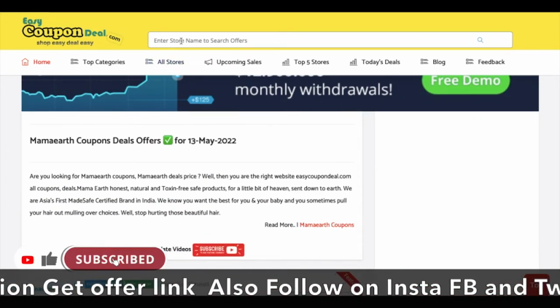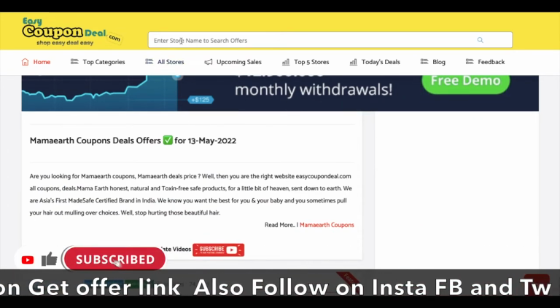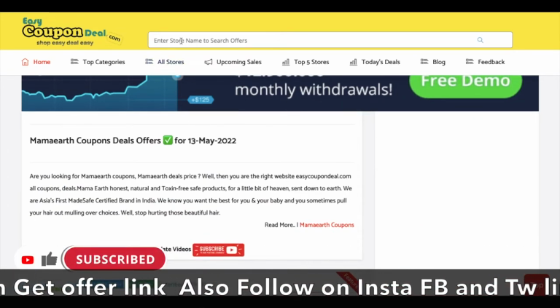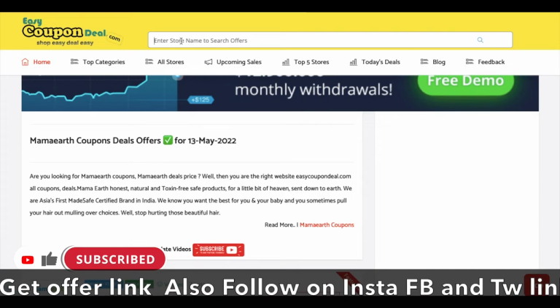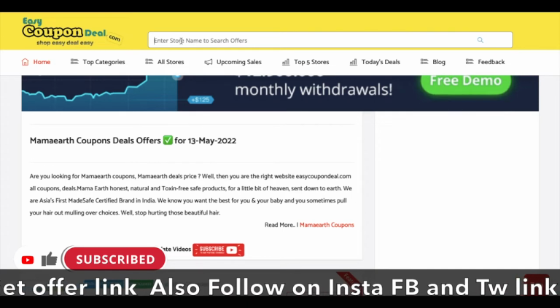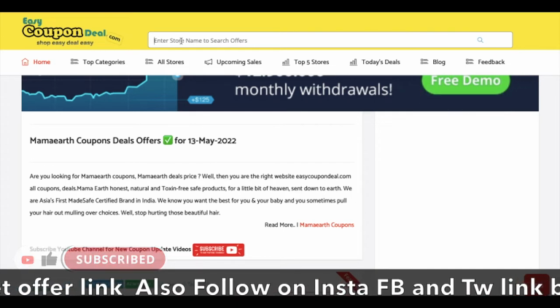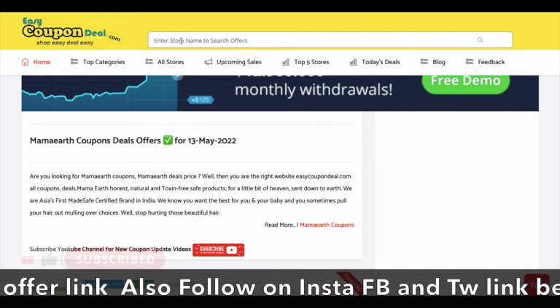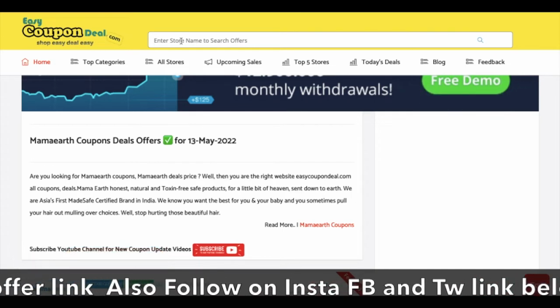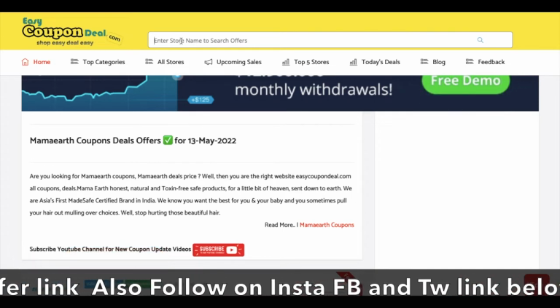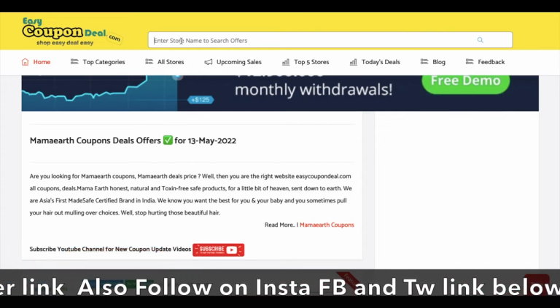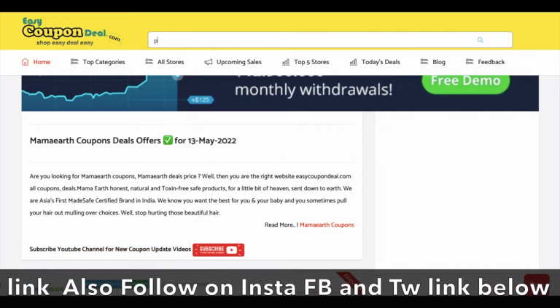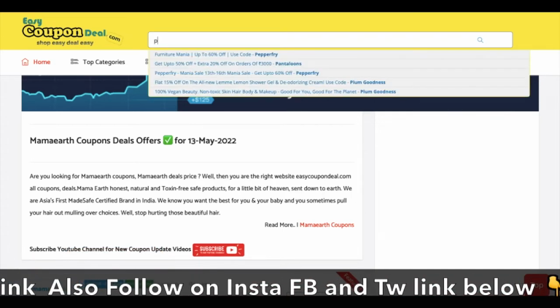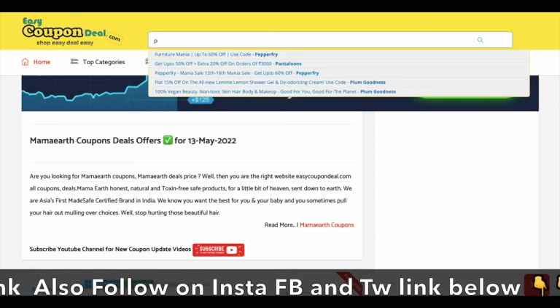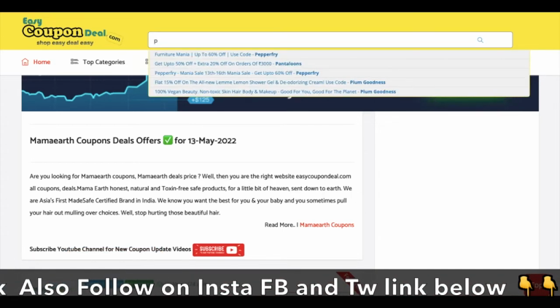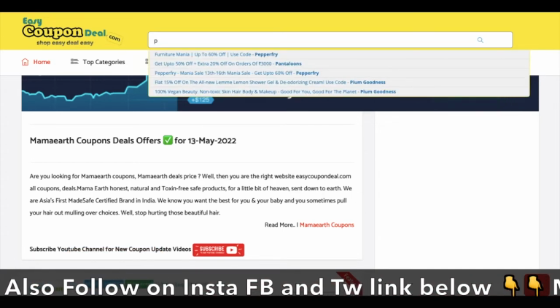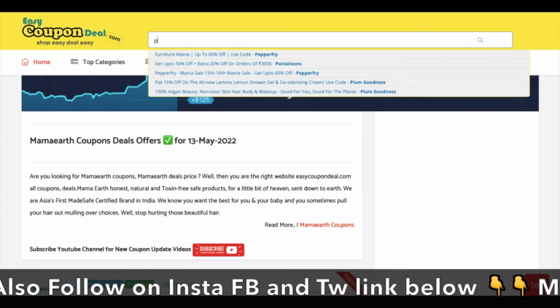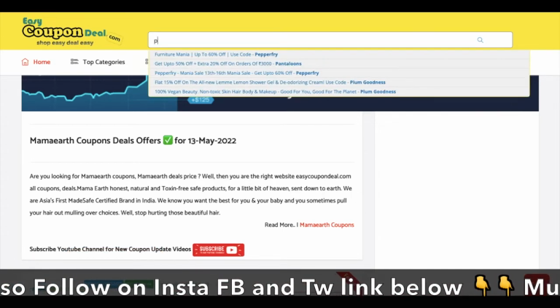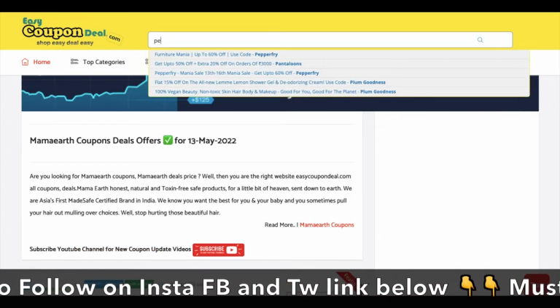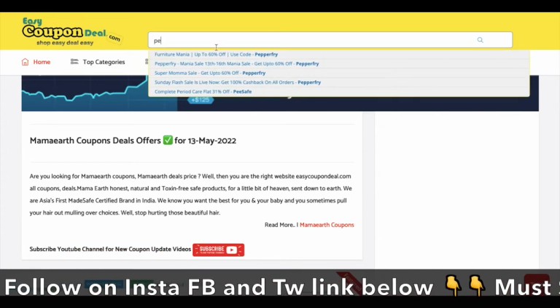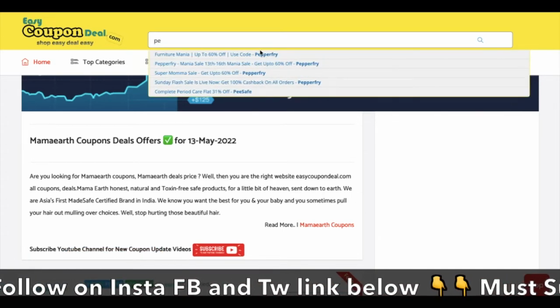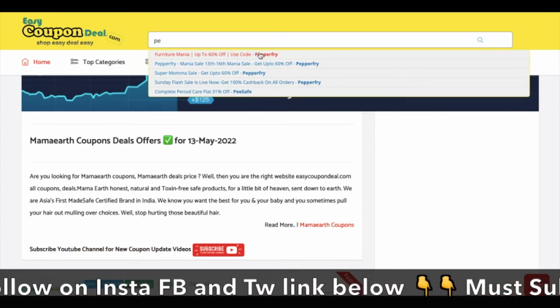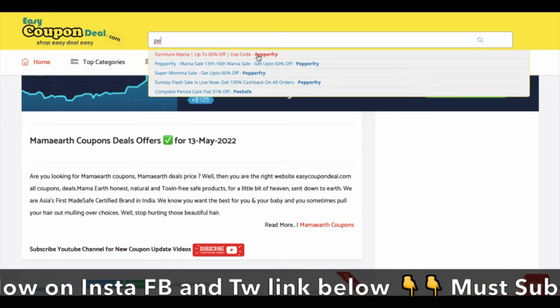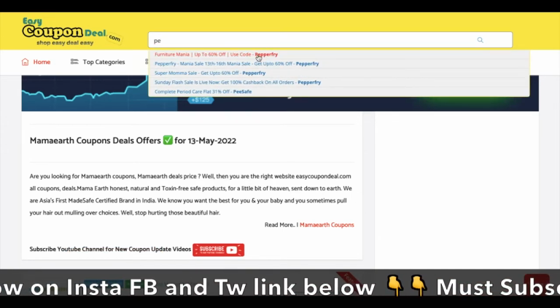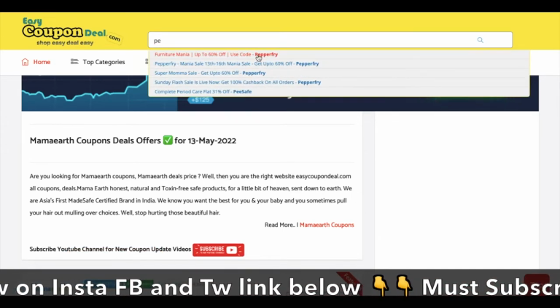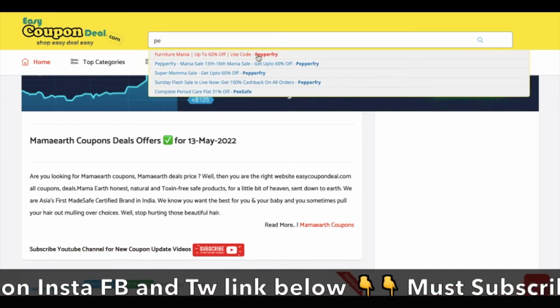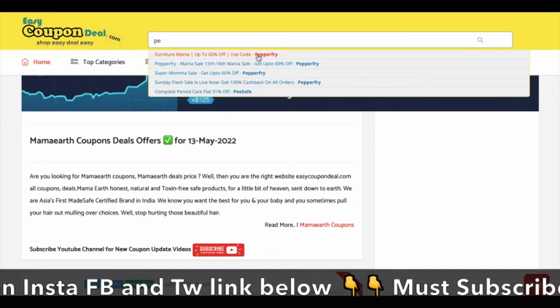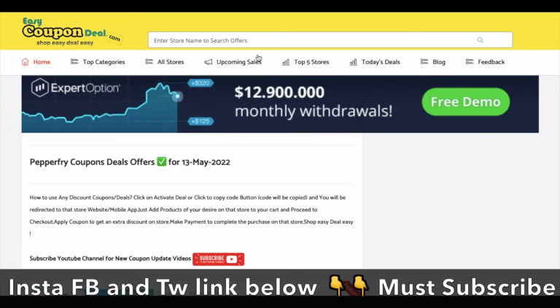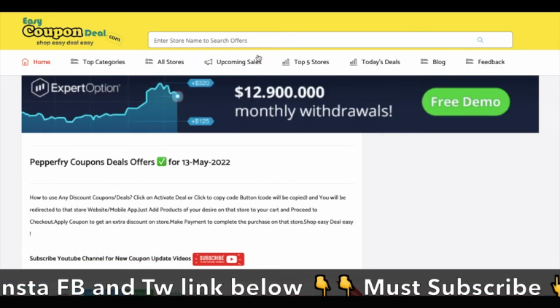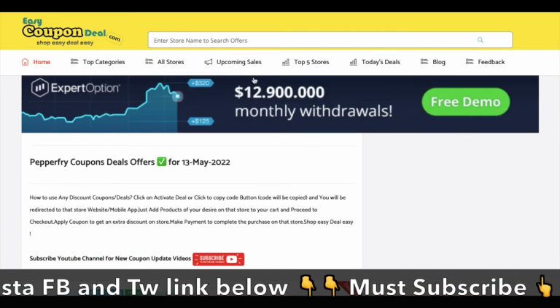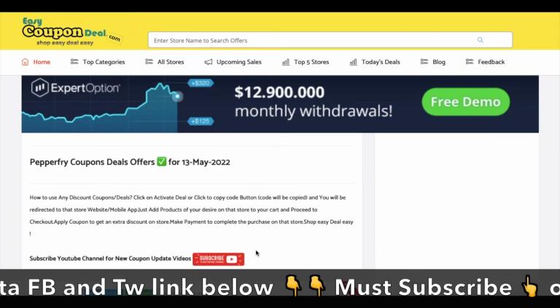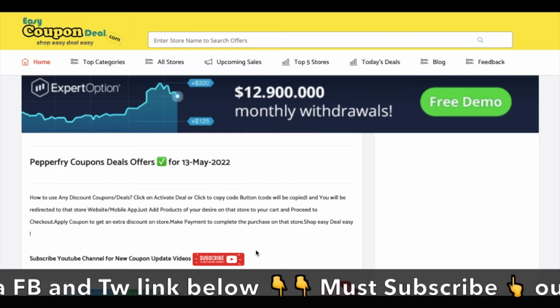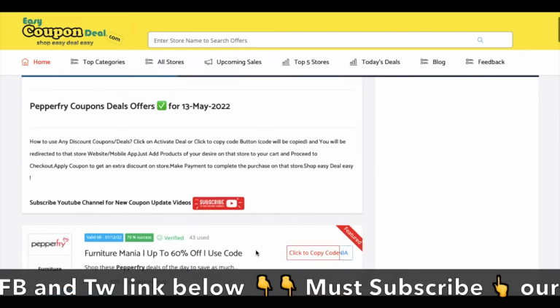Now let's talk about Paperfry. You can search for Paperfry, and all the offers available will be displayed.